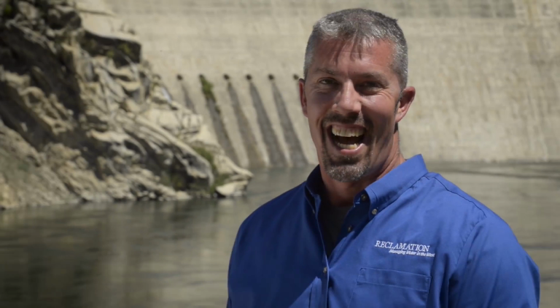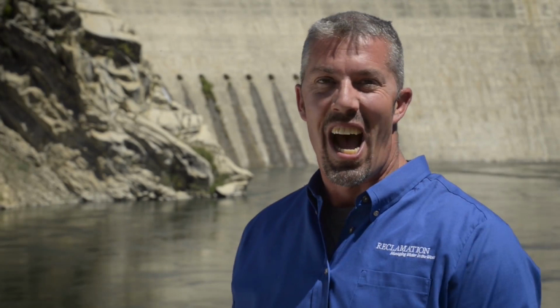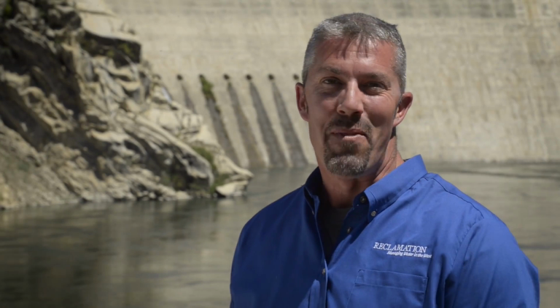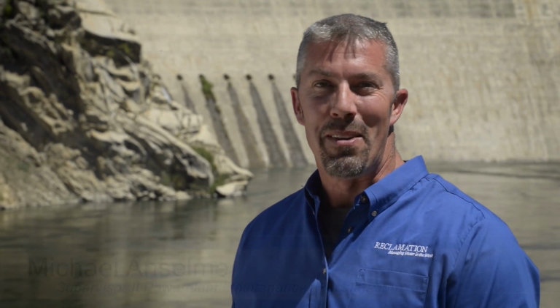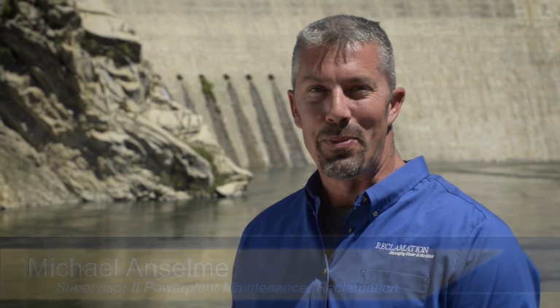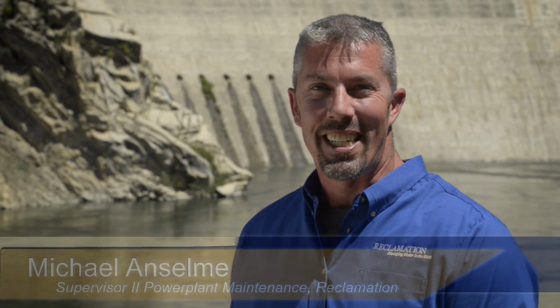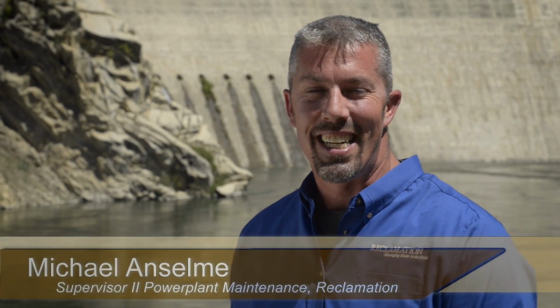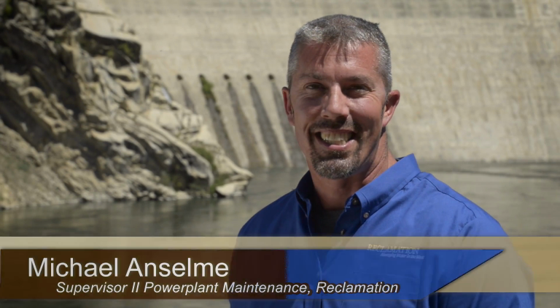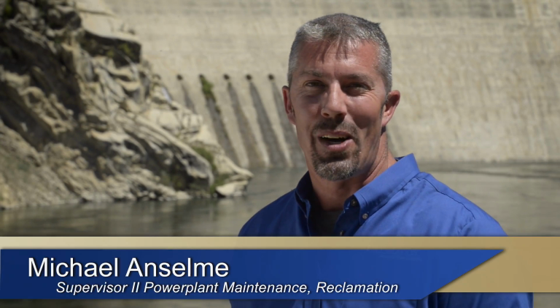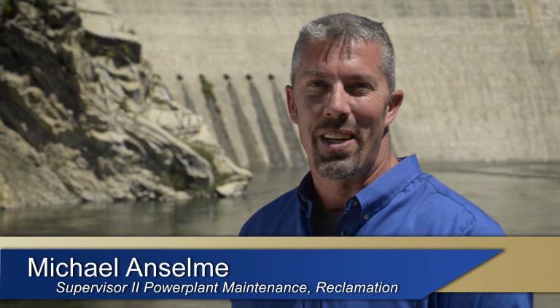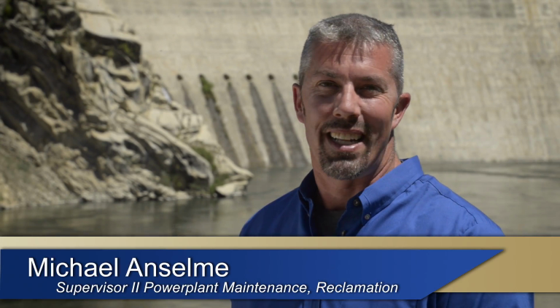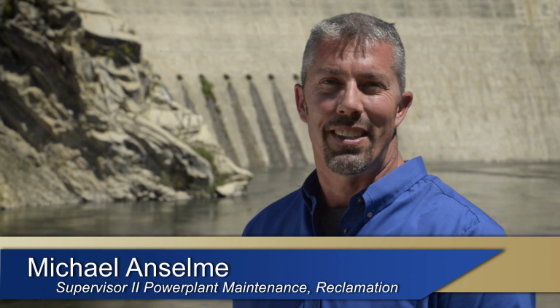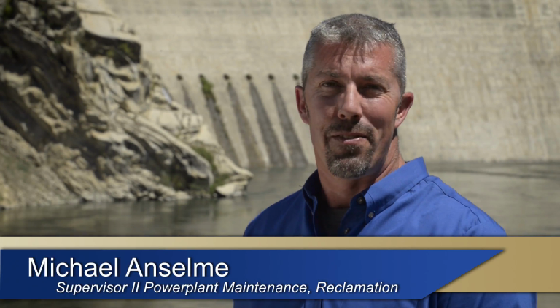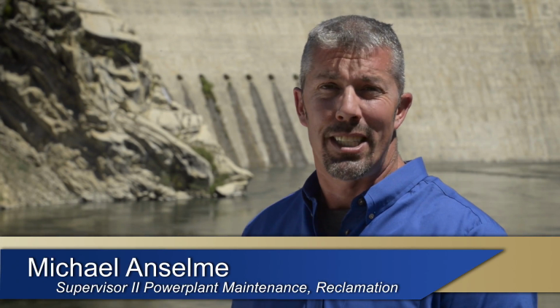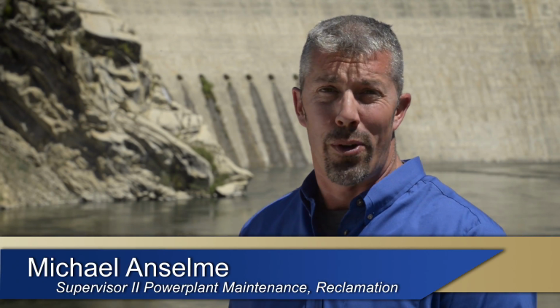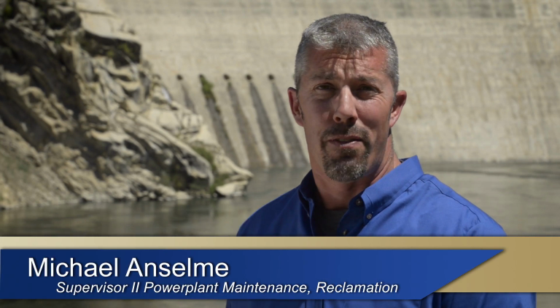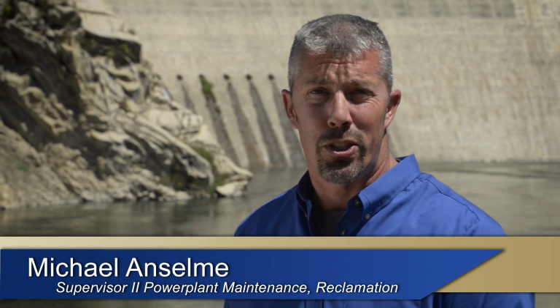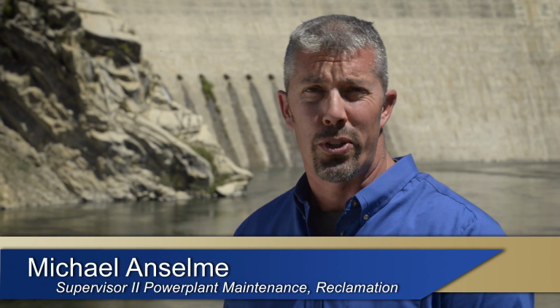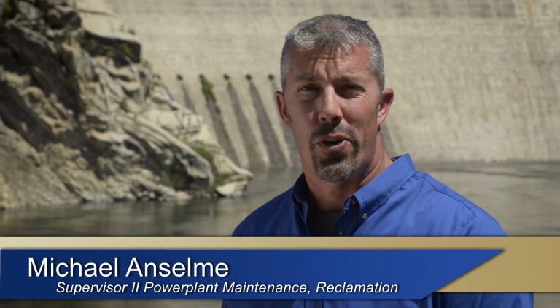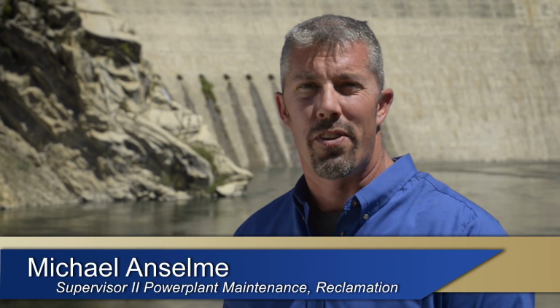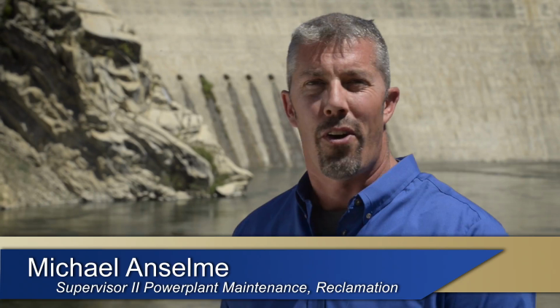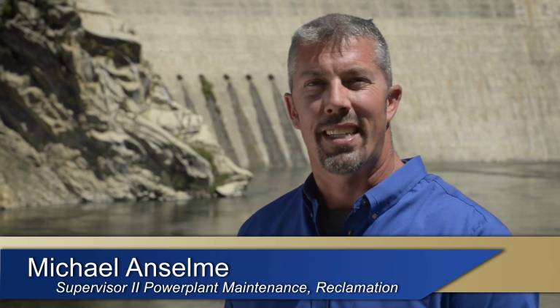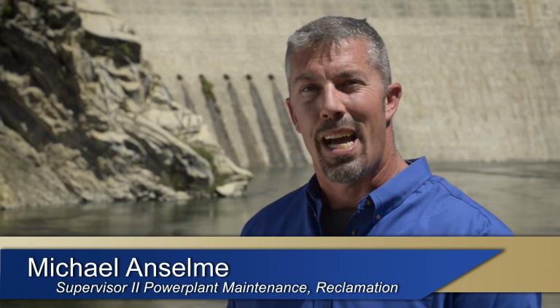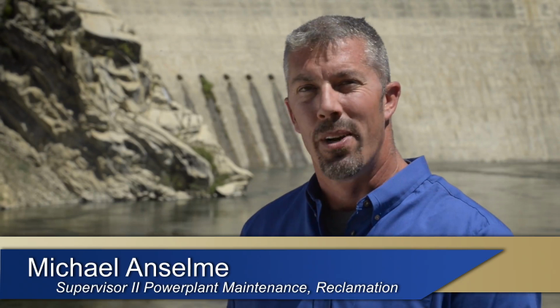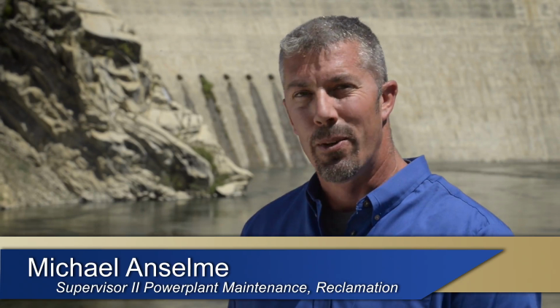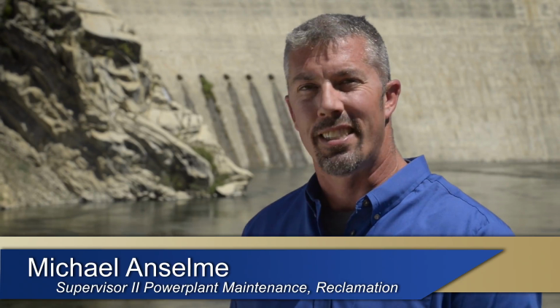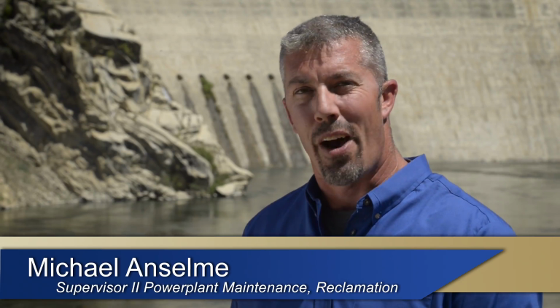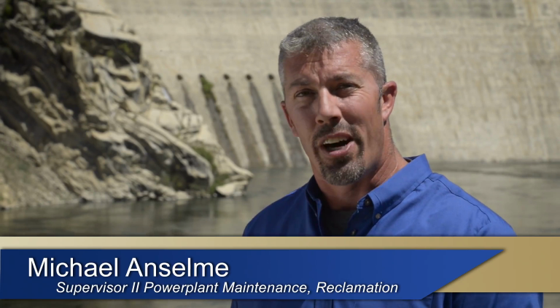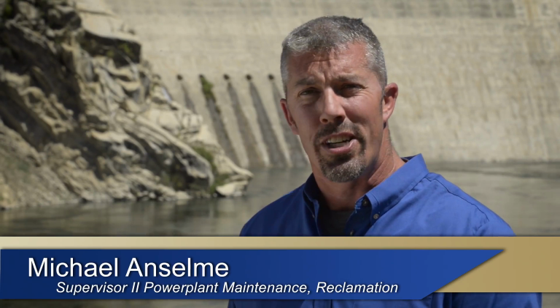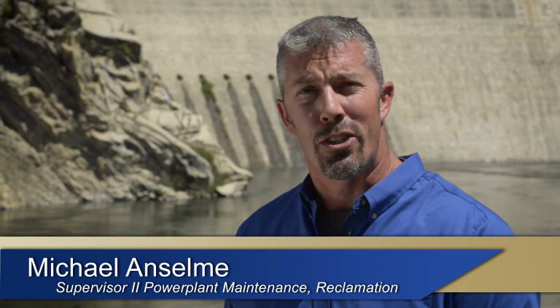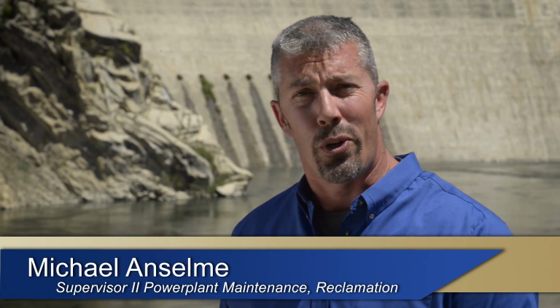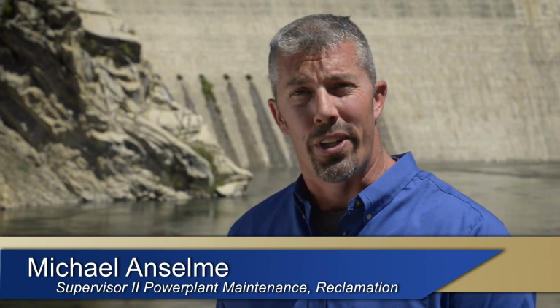Hi, my name is Michael Anselm, and I'd like to invite you on a virtual tour of Arrowrock Dam, which is now 100 years old.